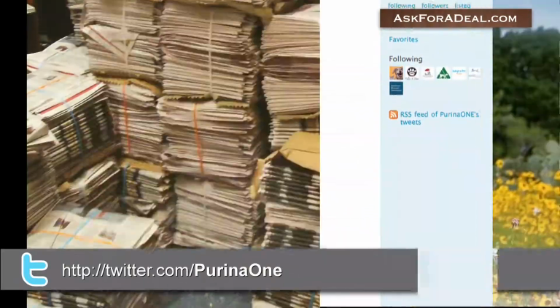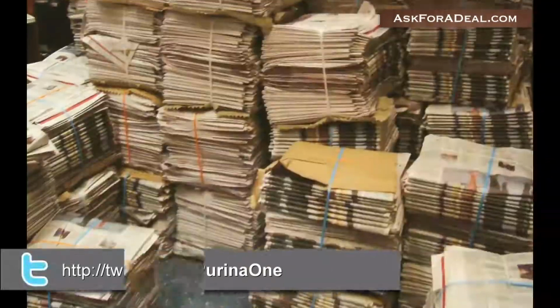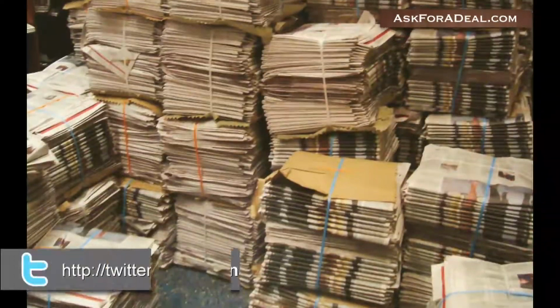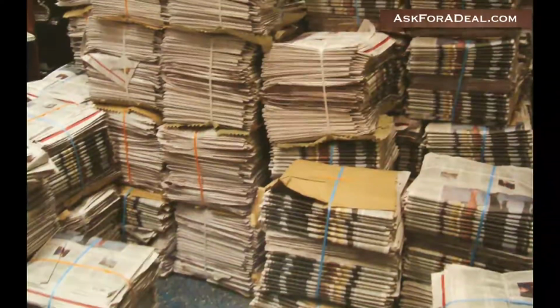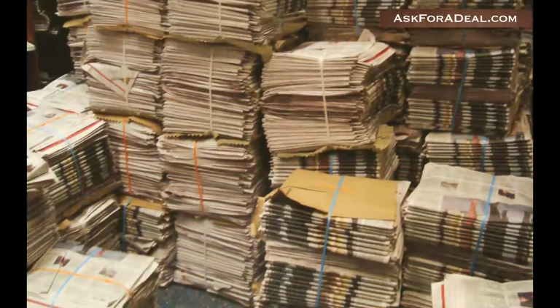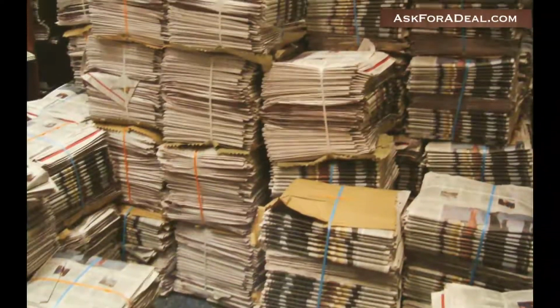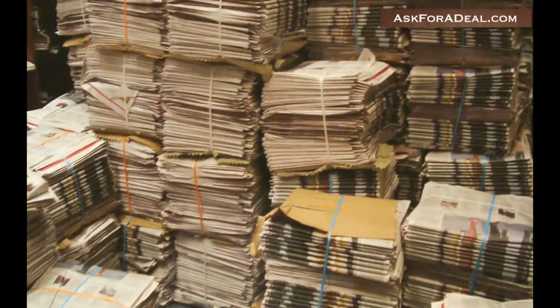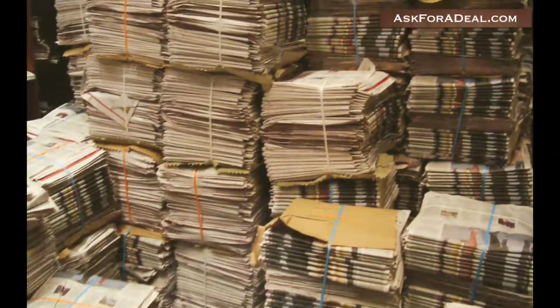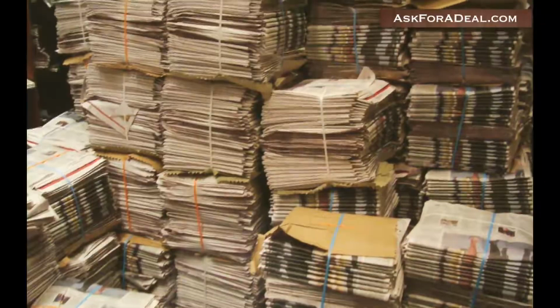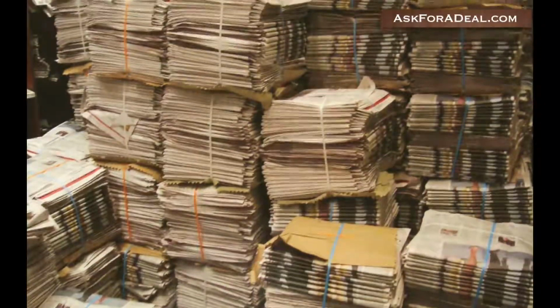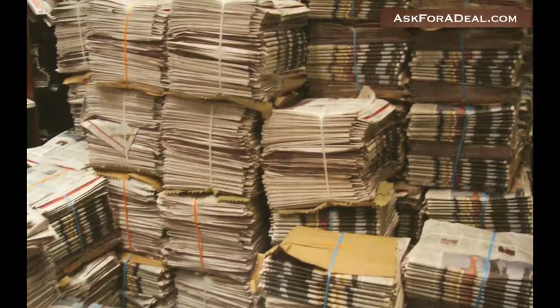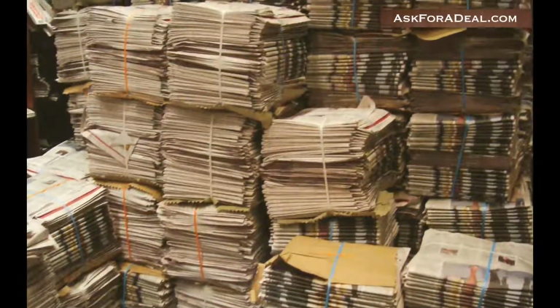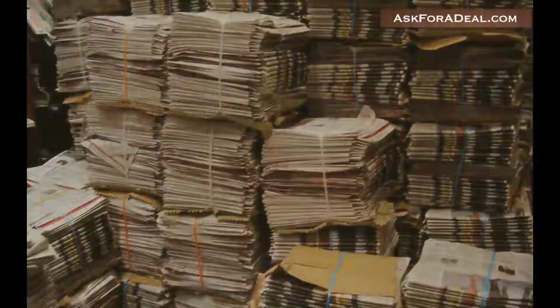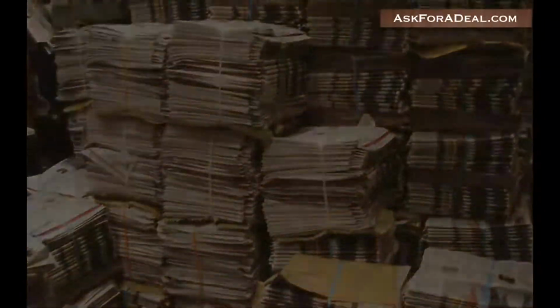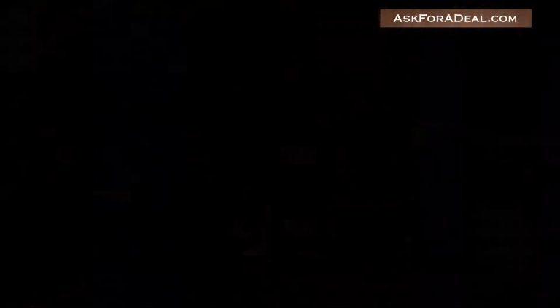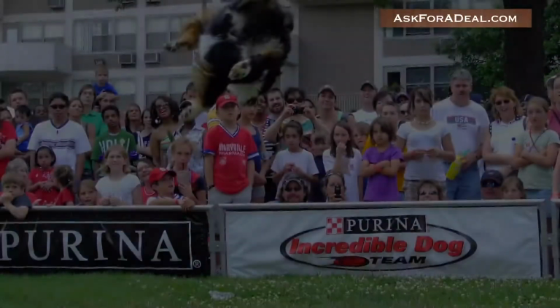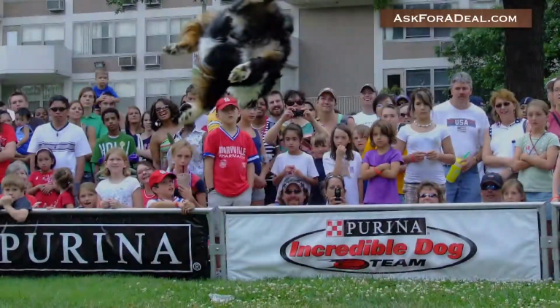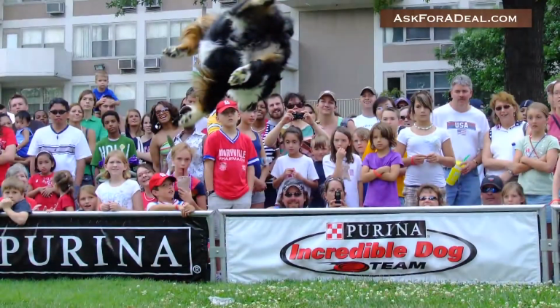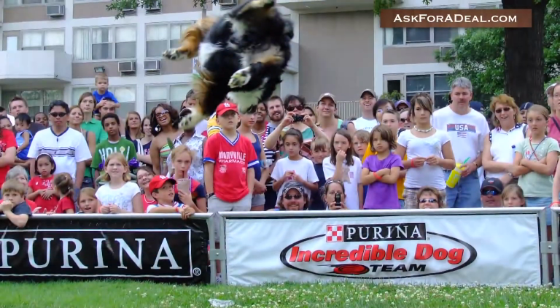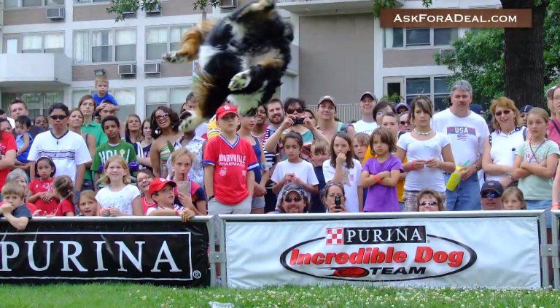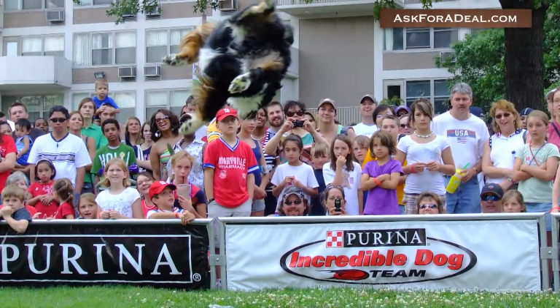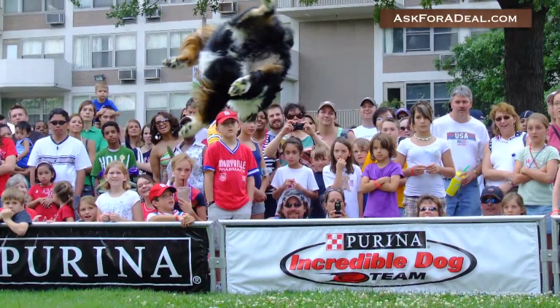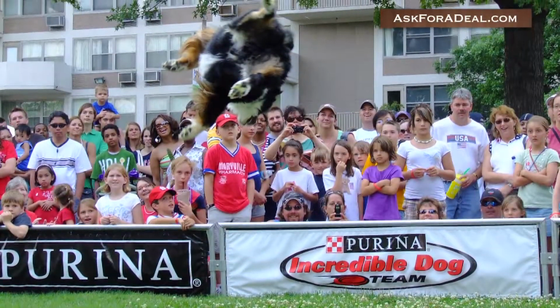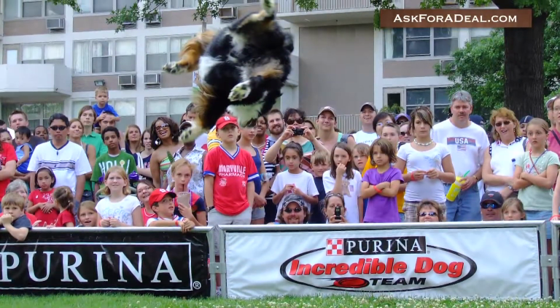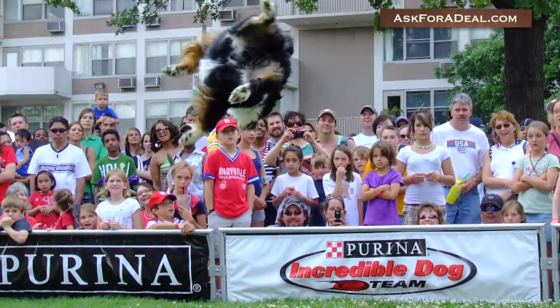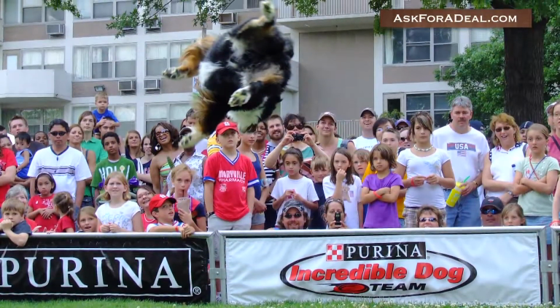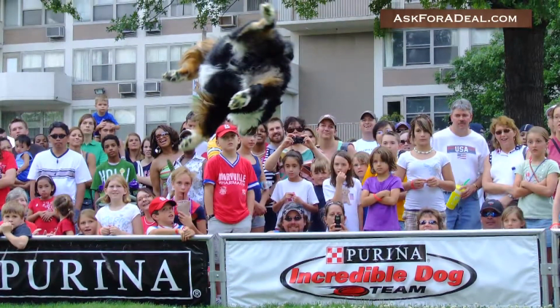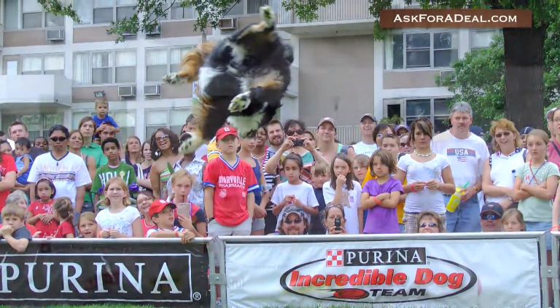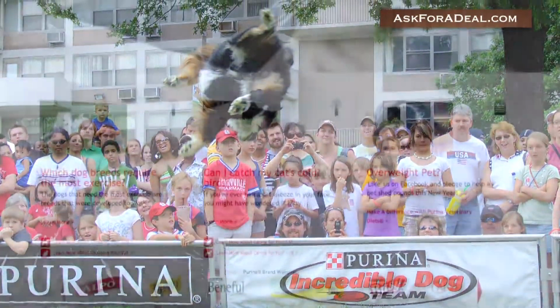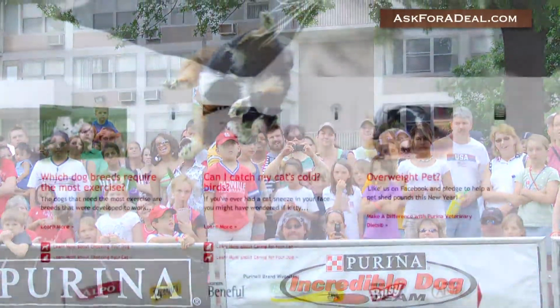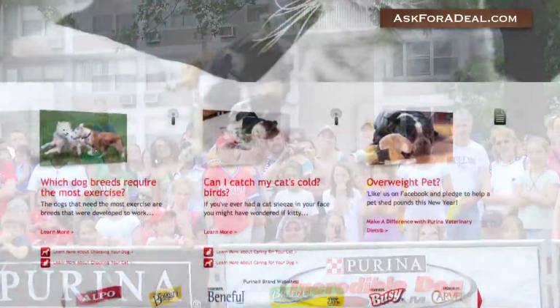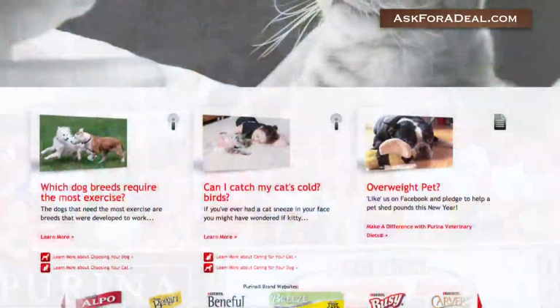You can also check your local newspaper for Purina One coupons, as they are sometimes distributed by means of inserts.